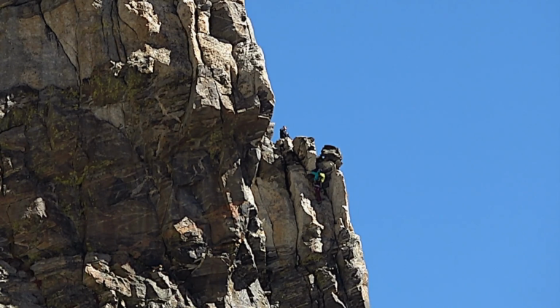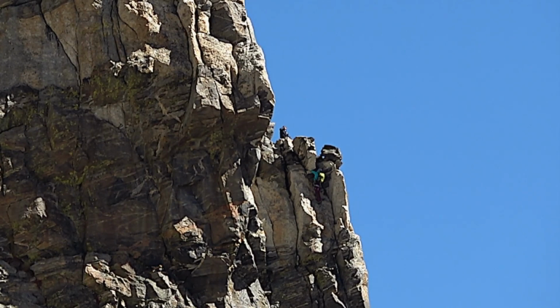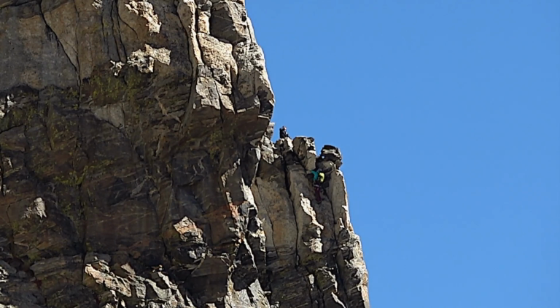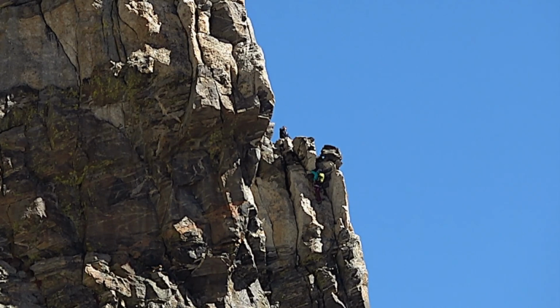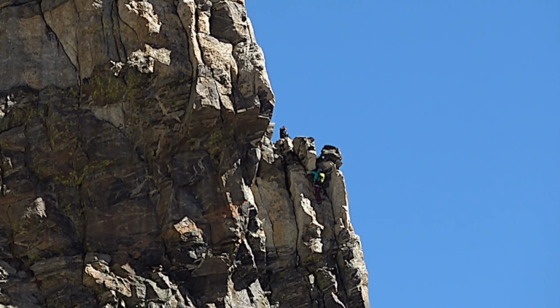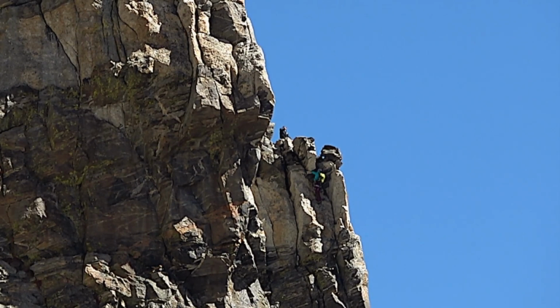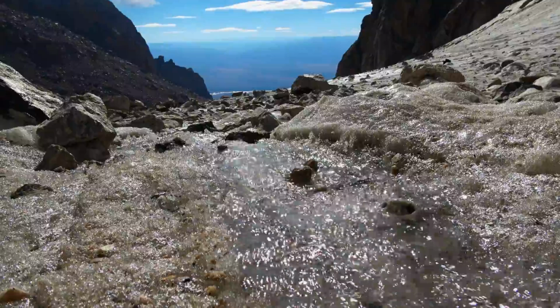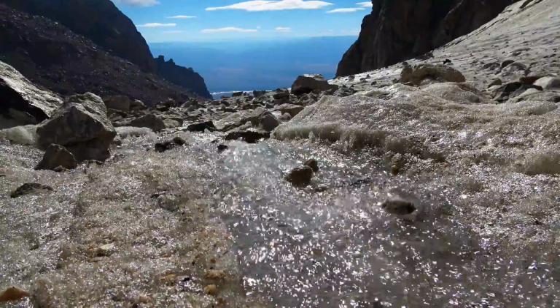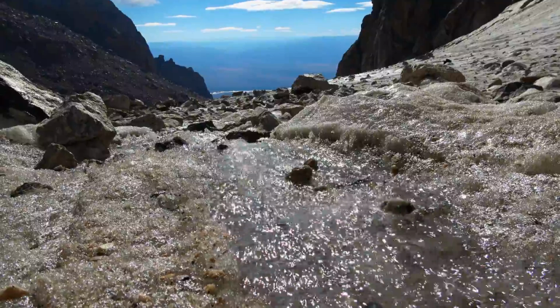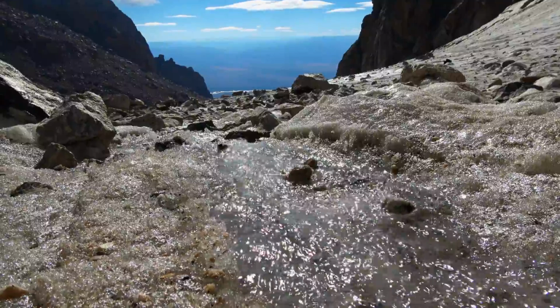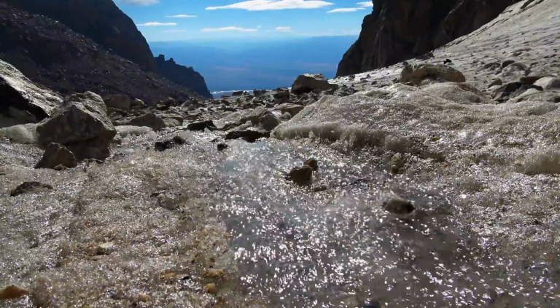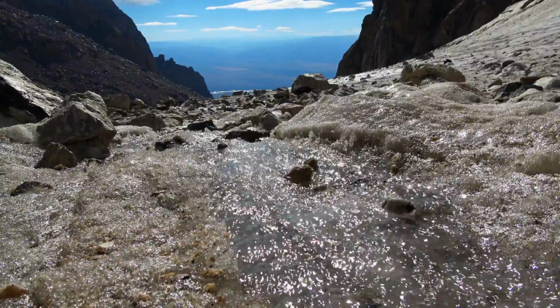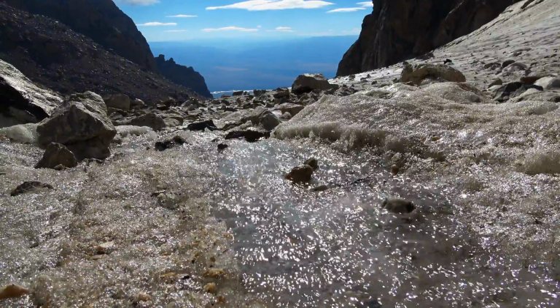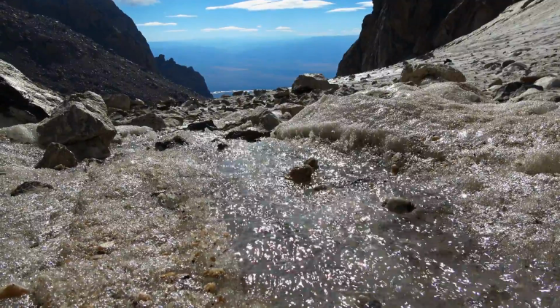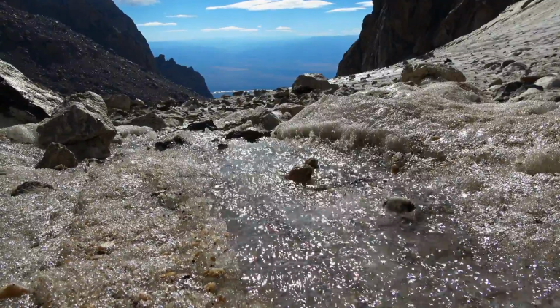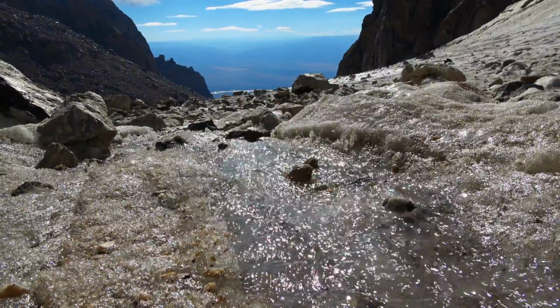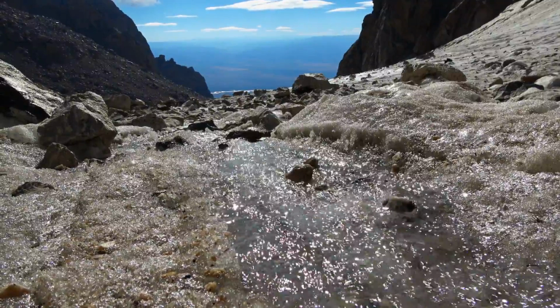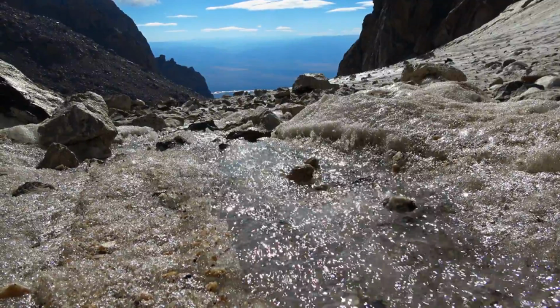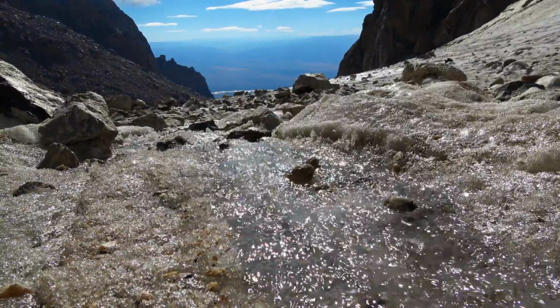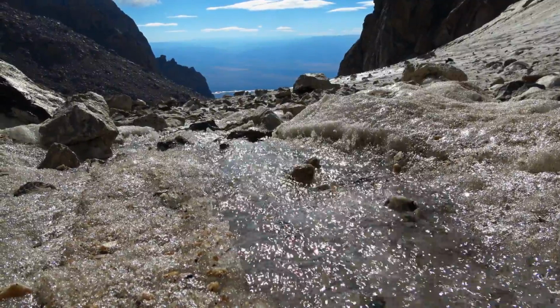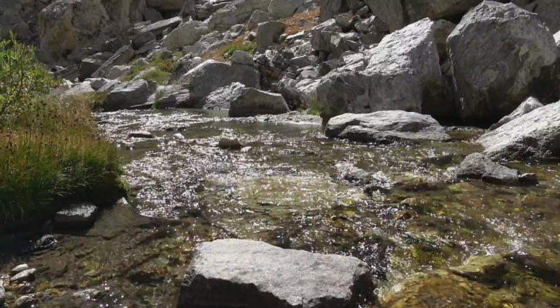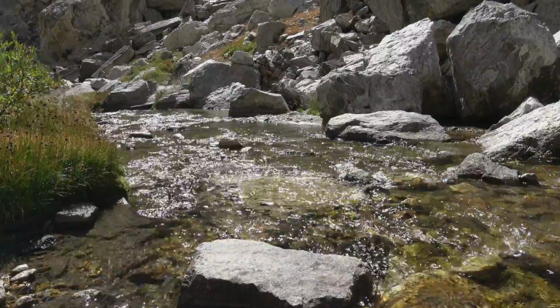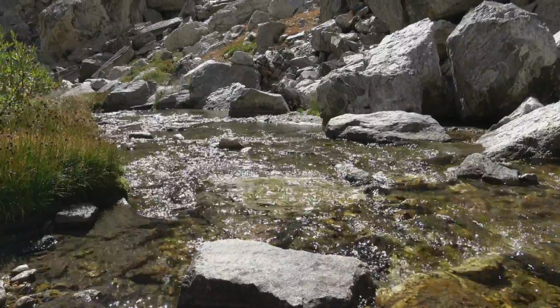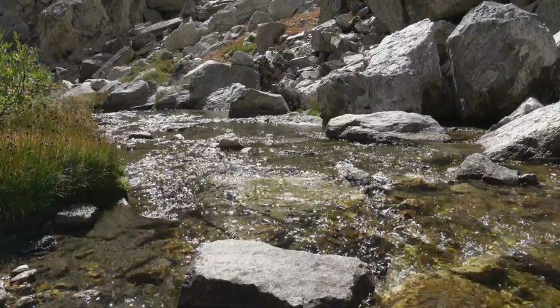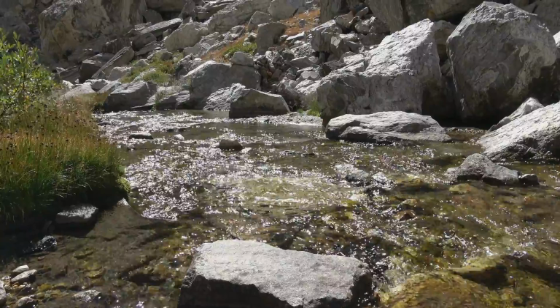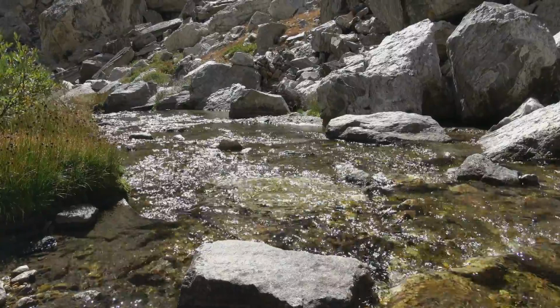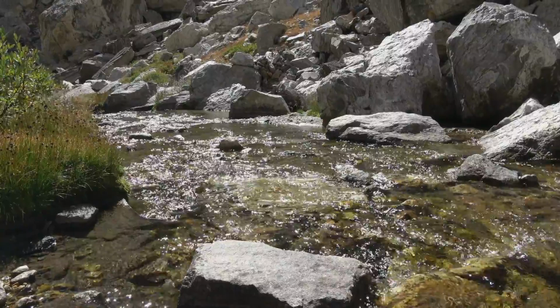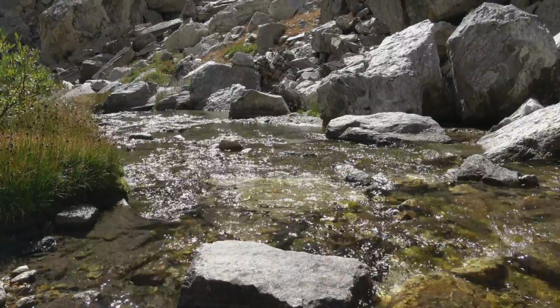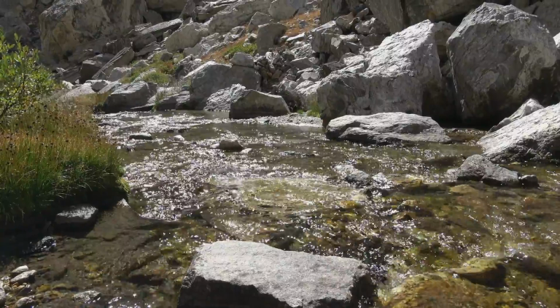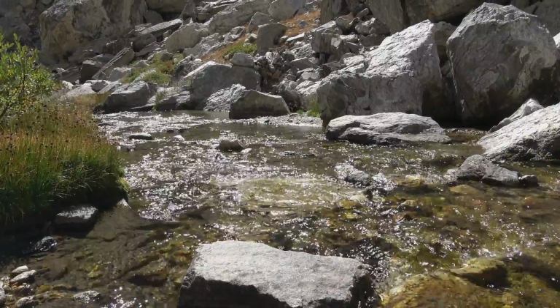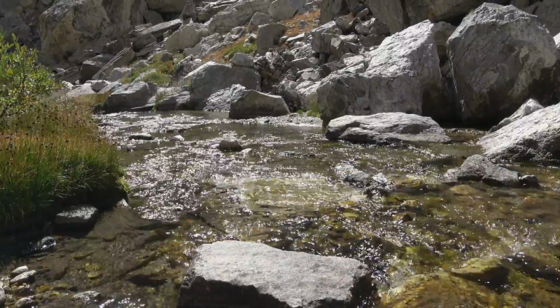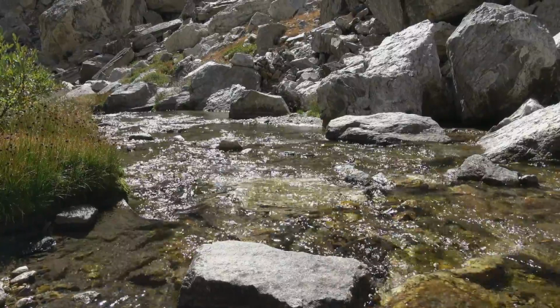Across Wyoming, glacial meltwater is a significant contribution to the Snake and Green Rivers, which provide water for irrigation.